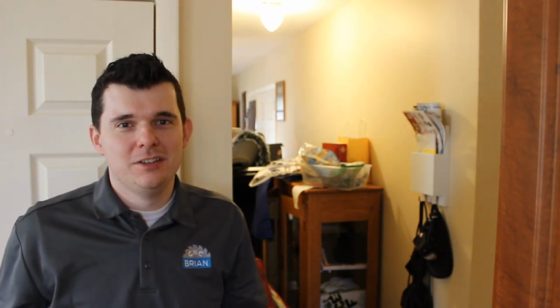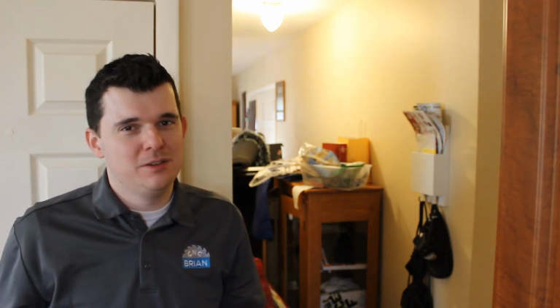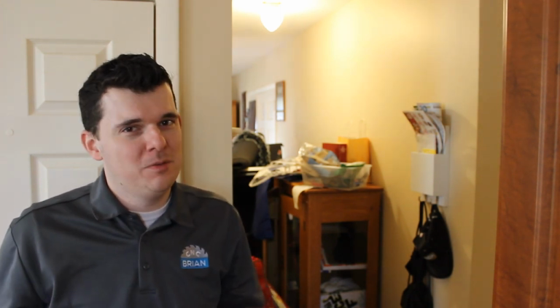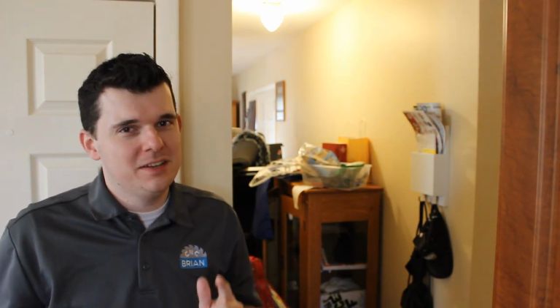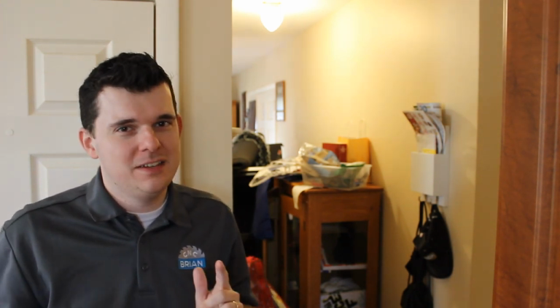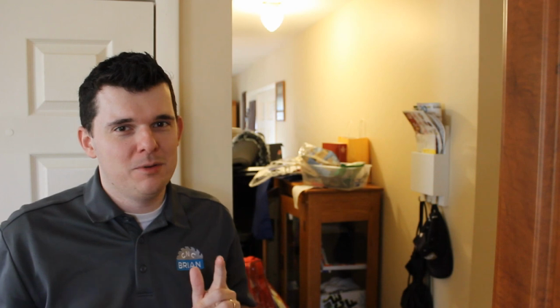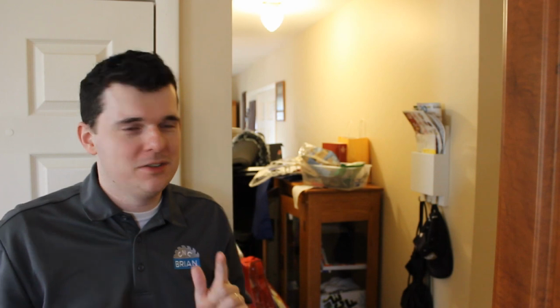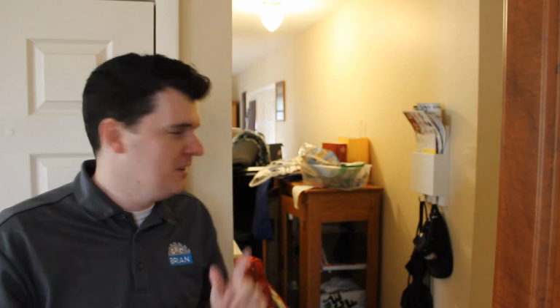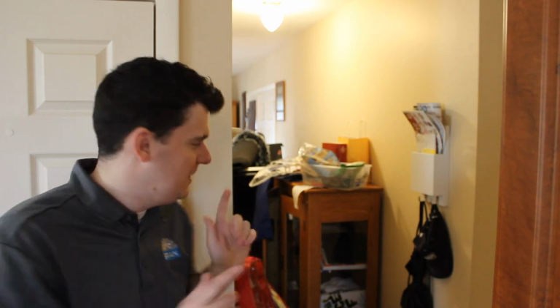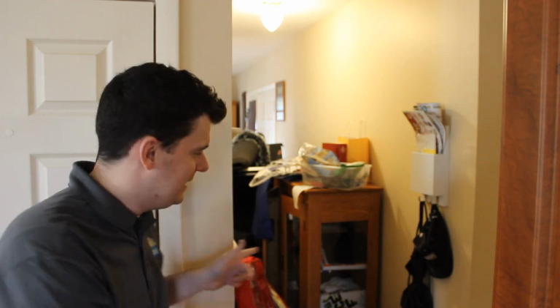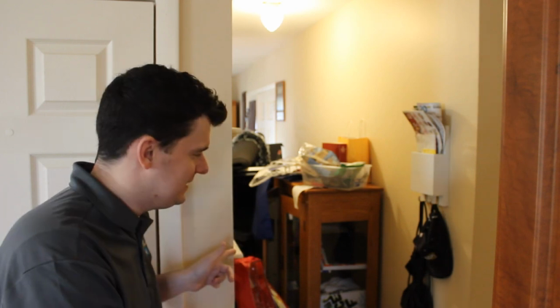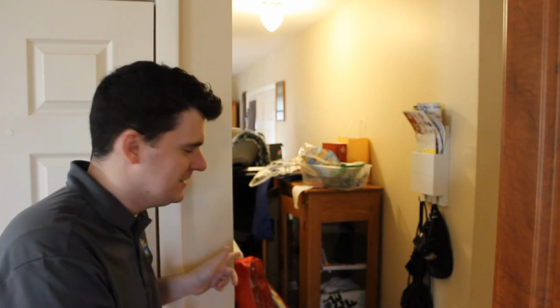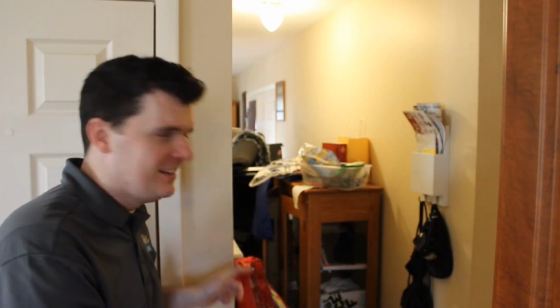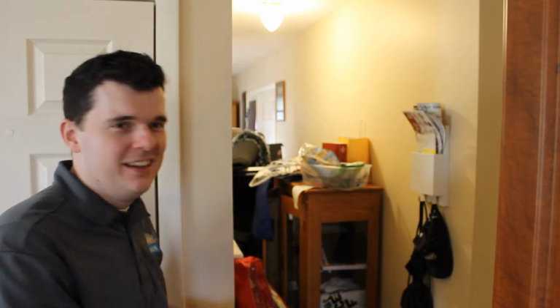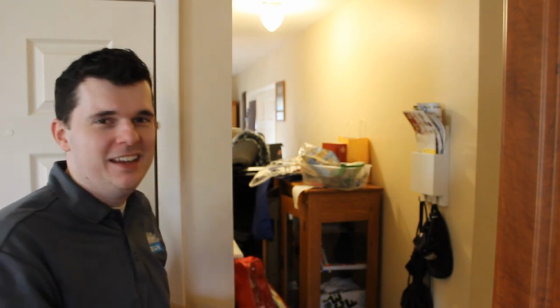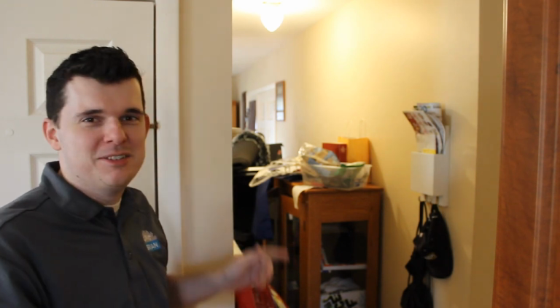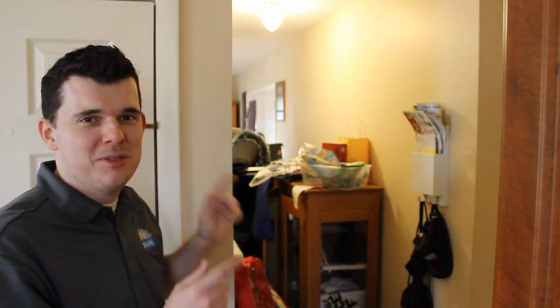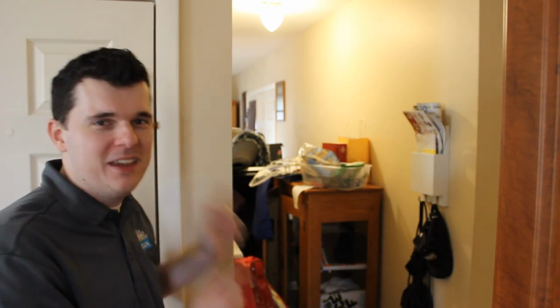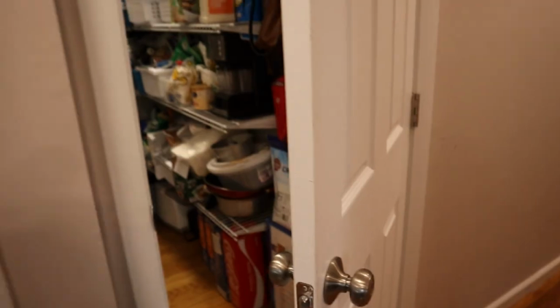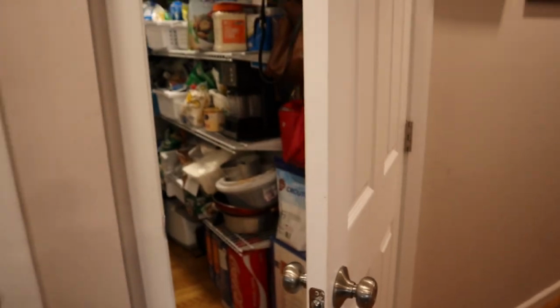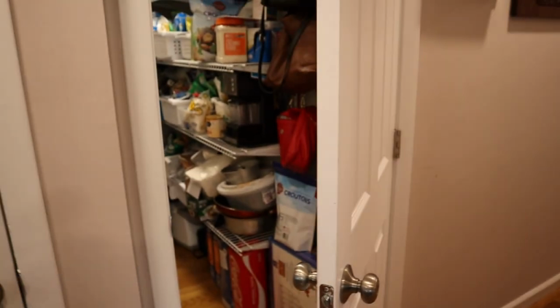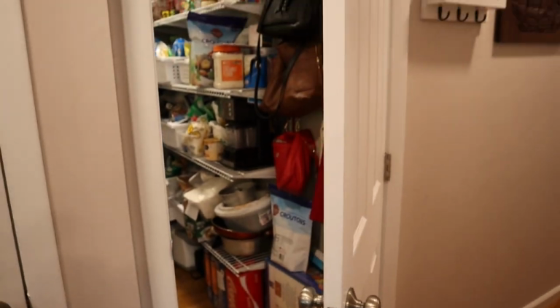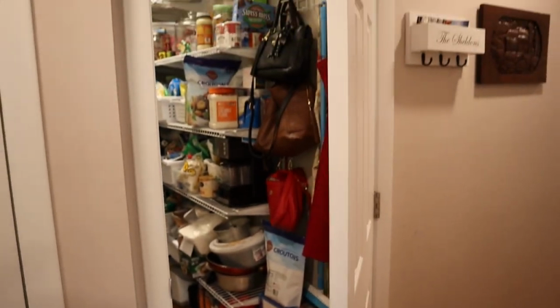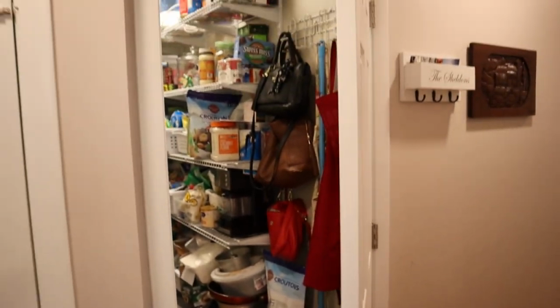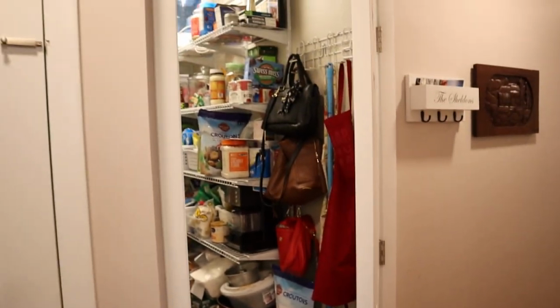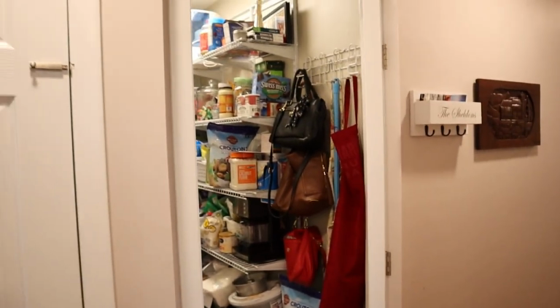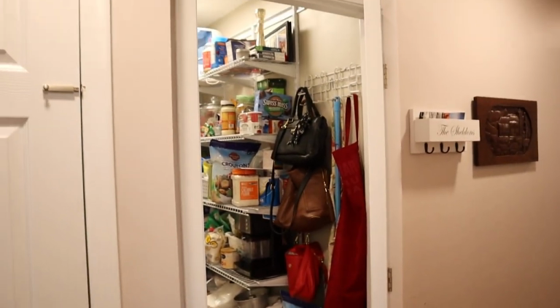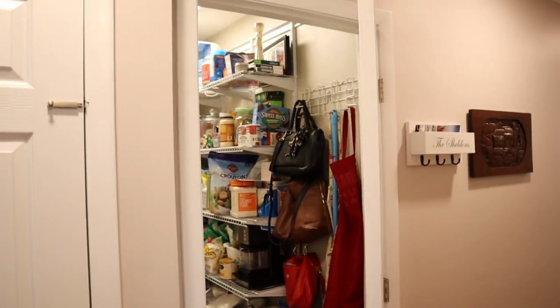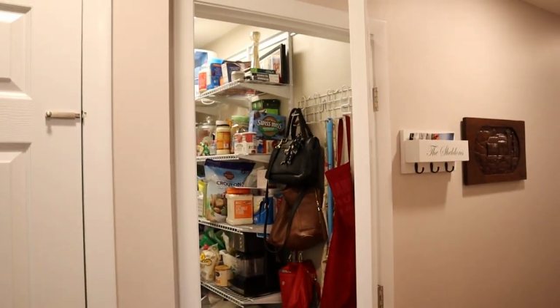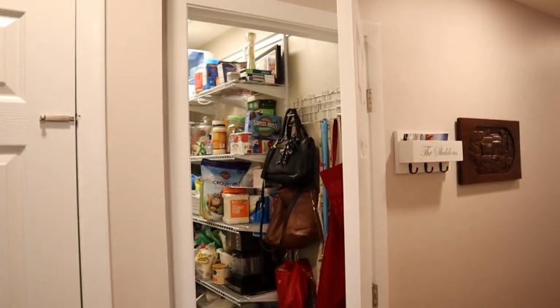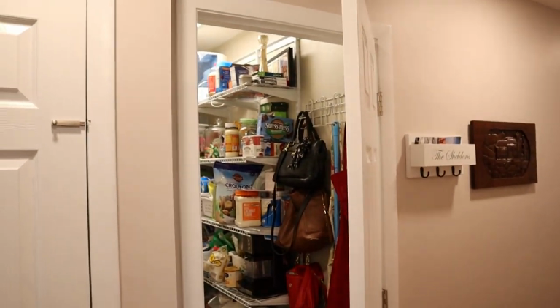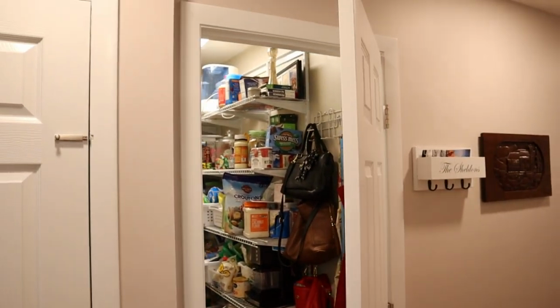So if you want to see how we turn this into this, stick around for another home project.